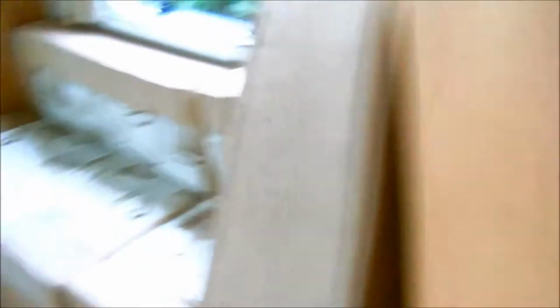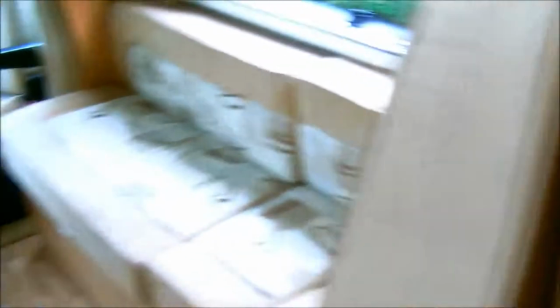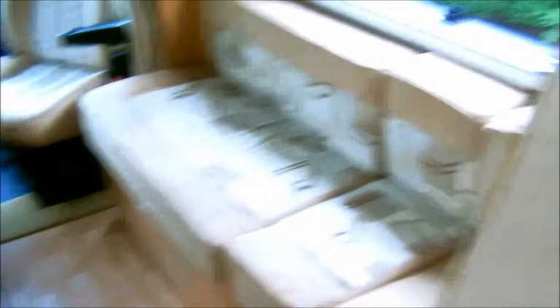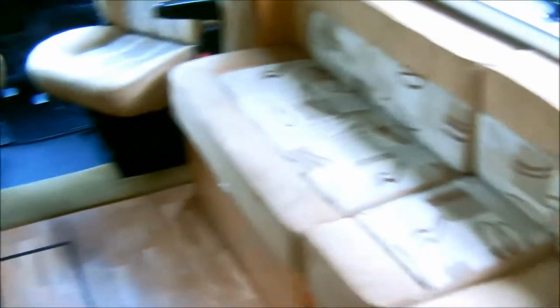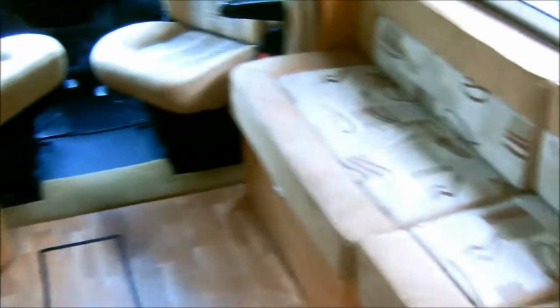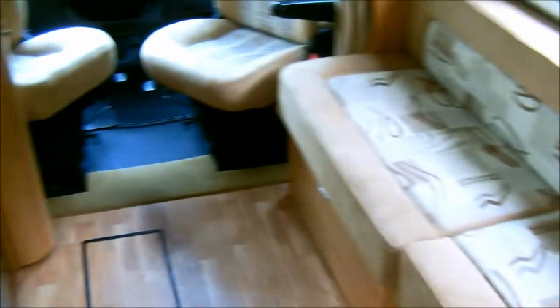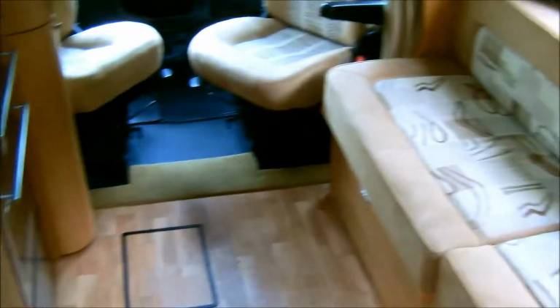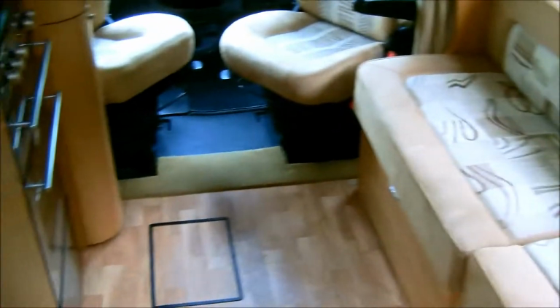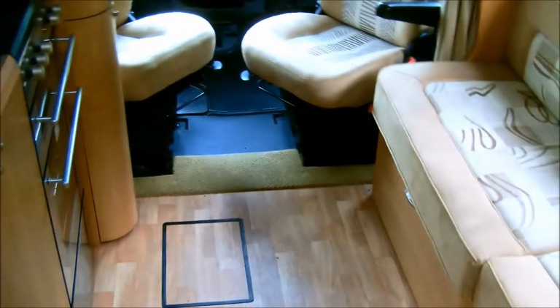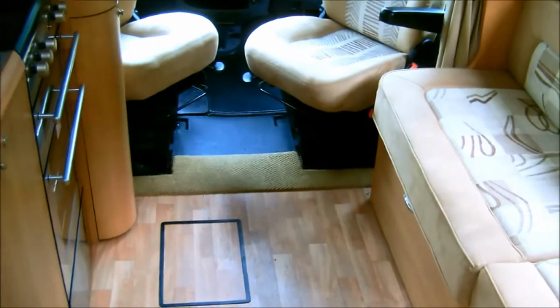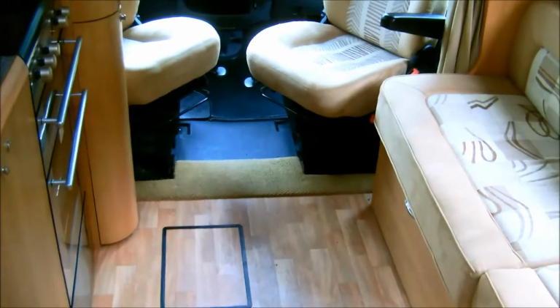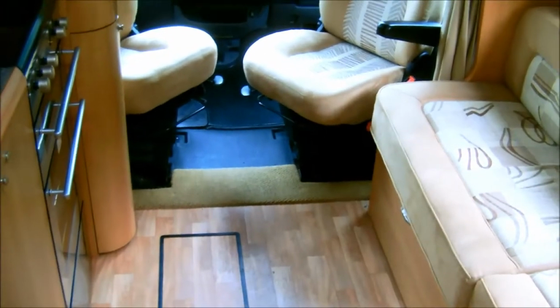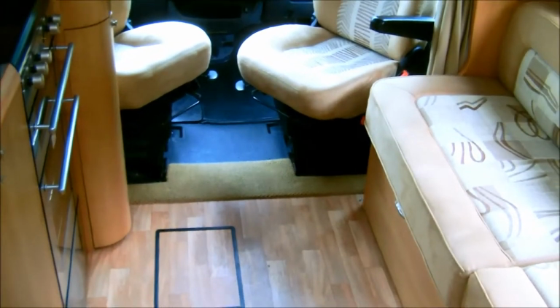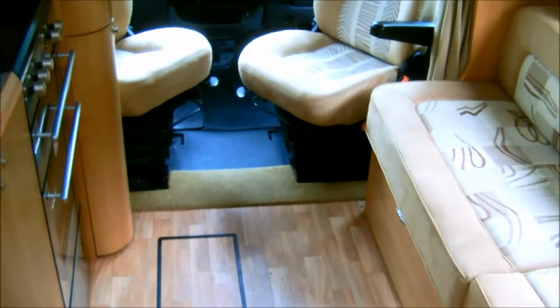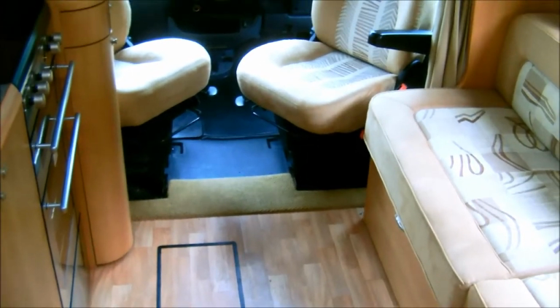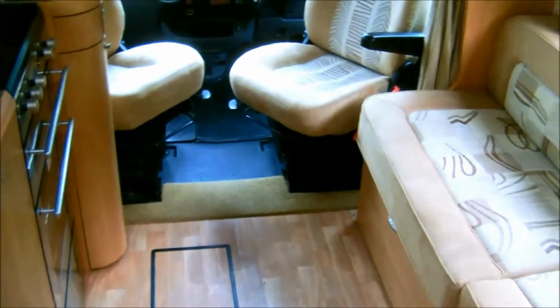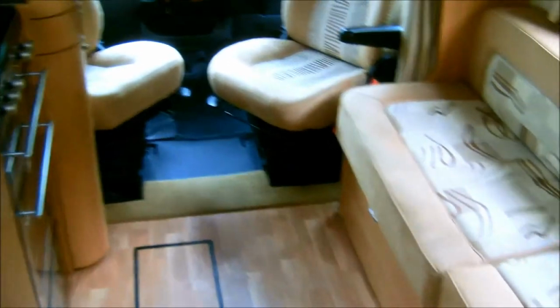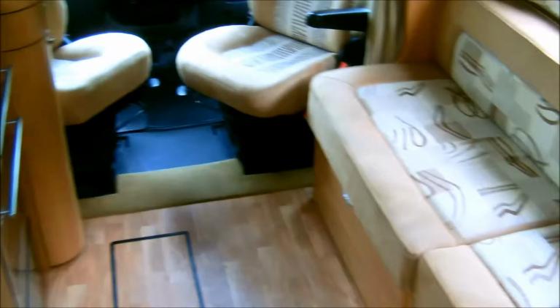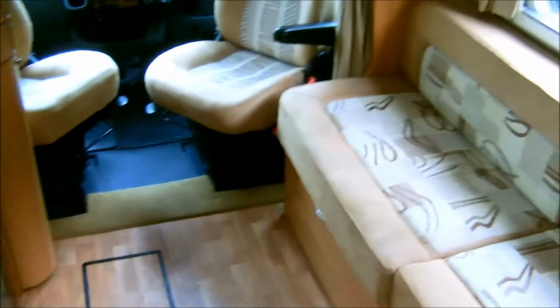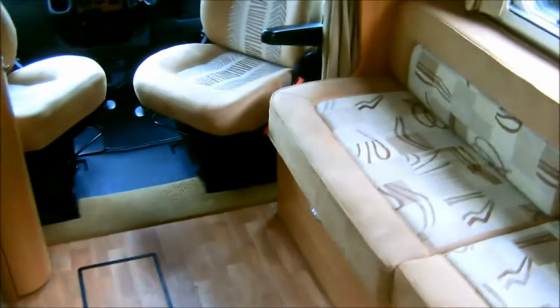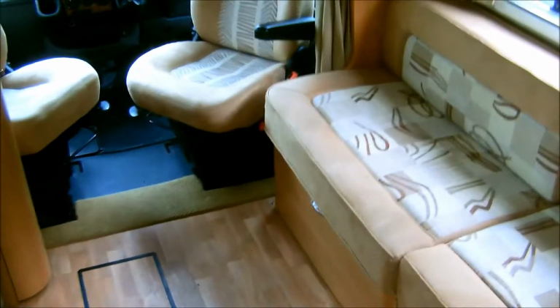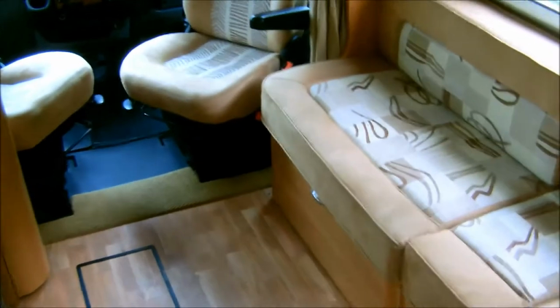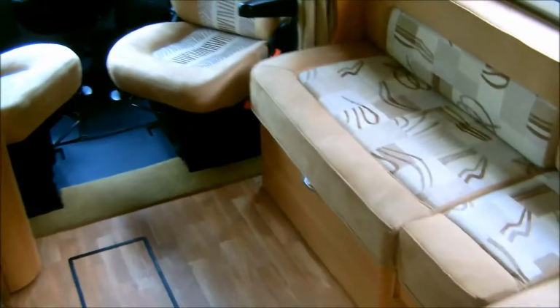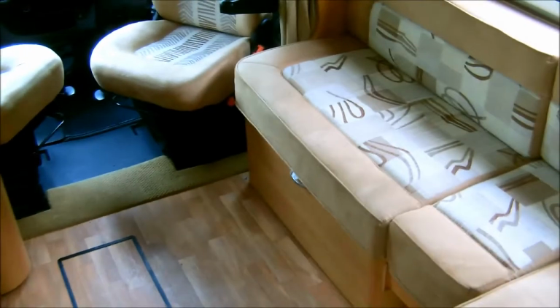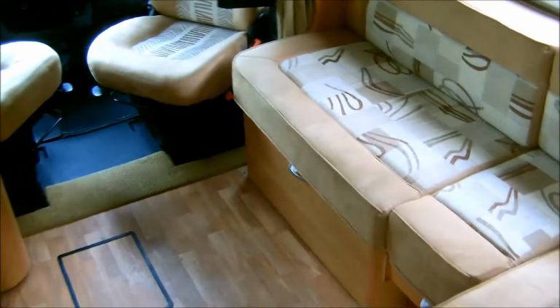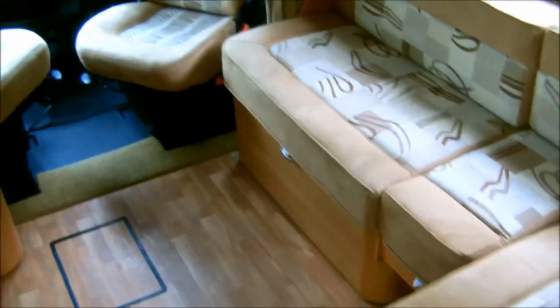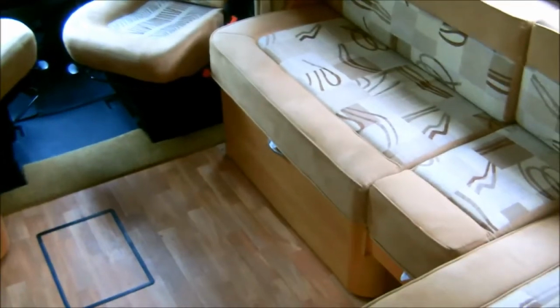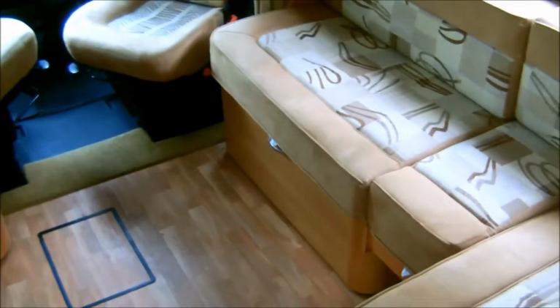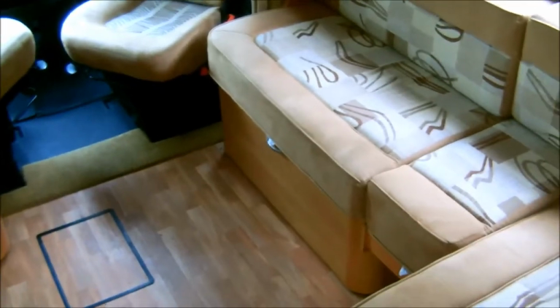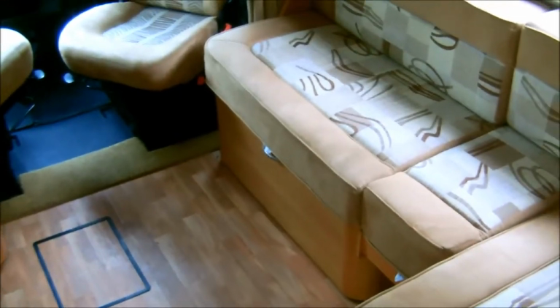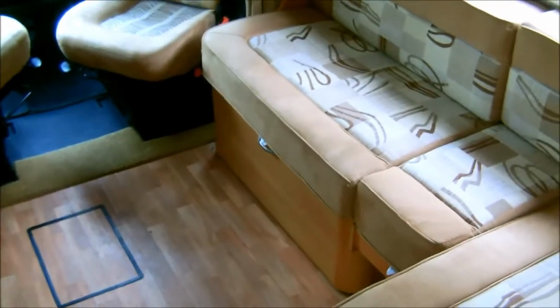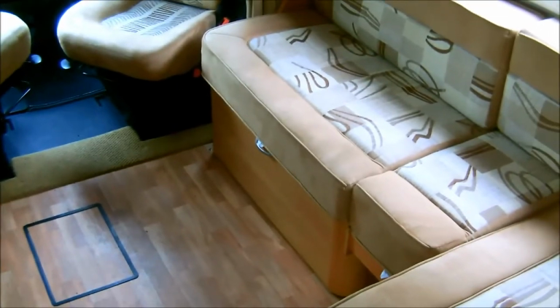This is the 2005 Glossop Caravans Swift Contiki Model 640.